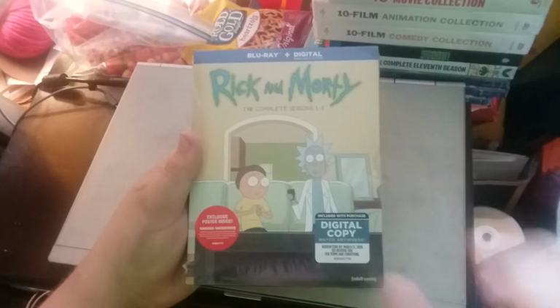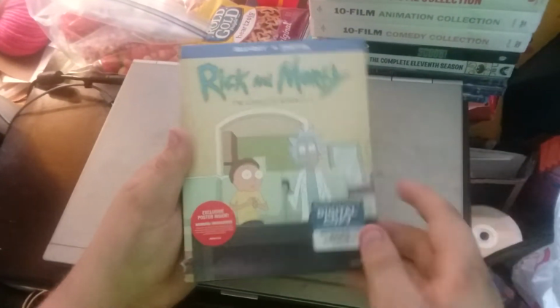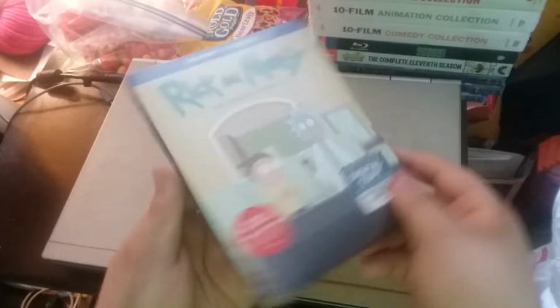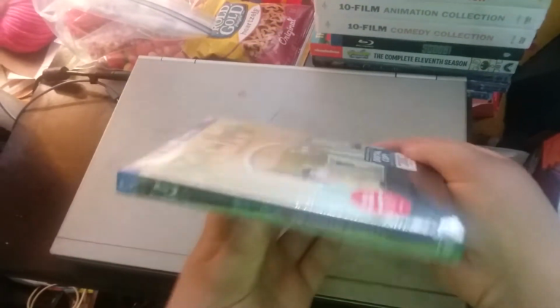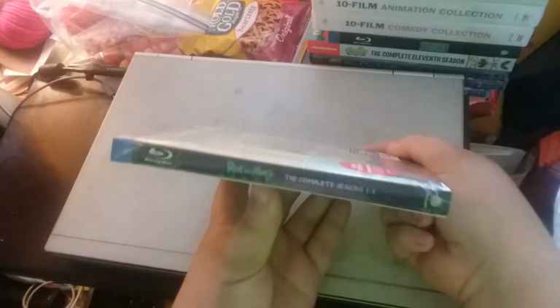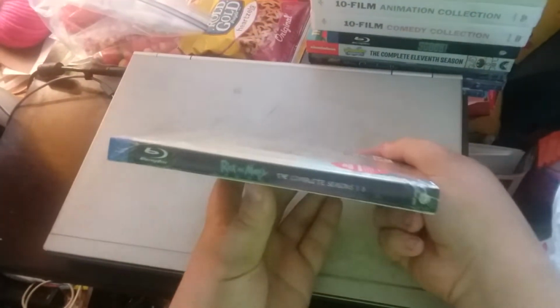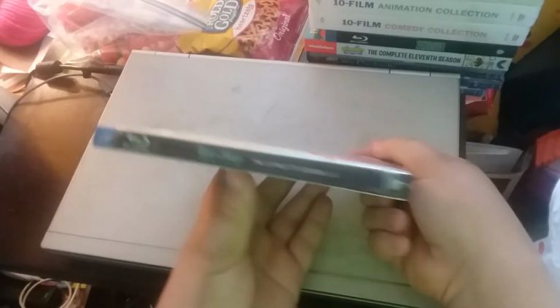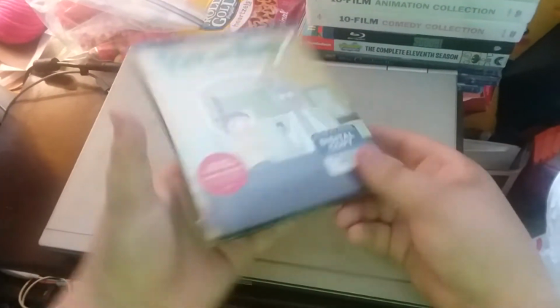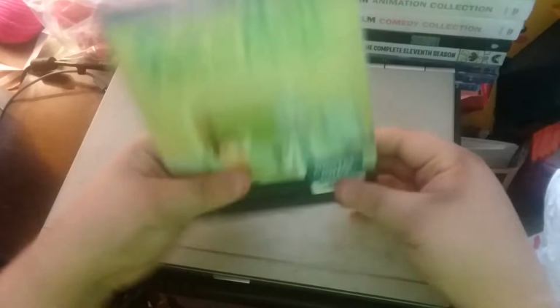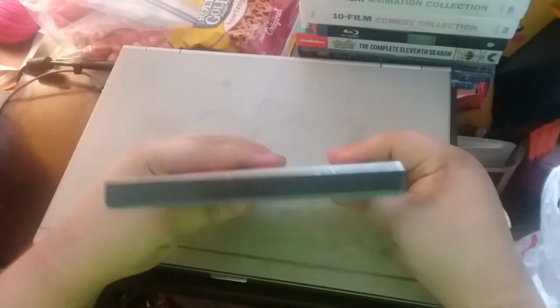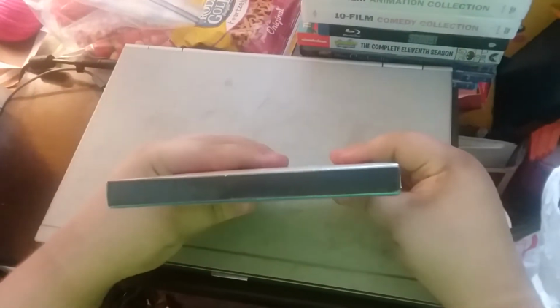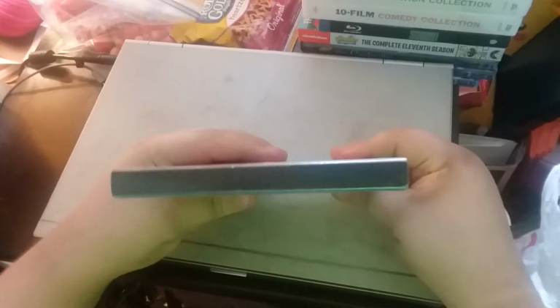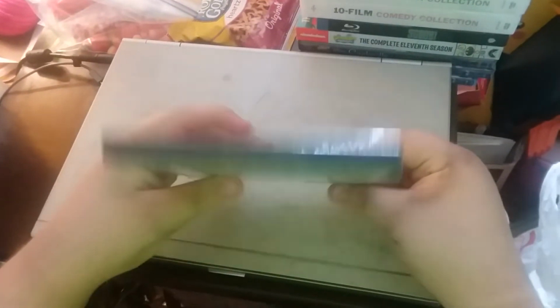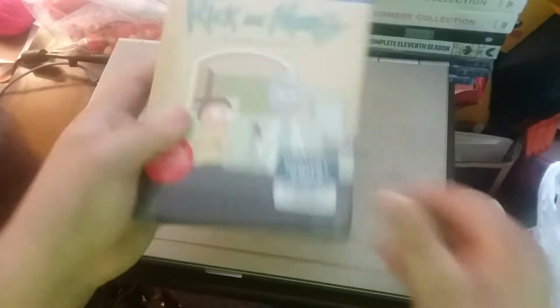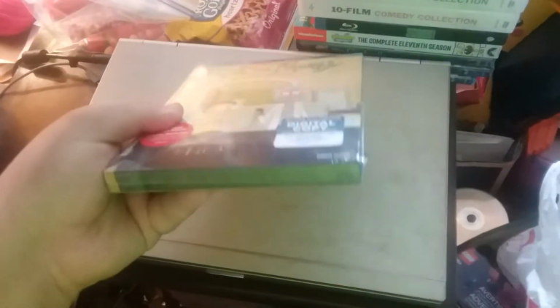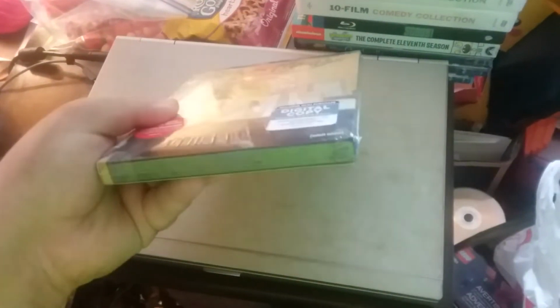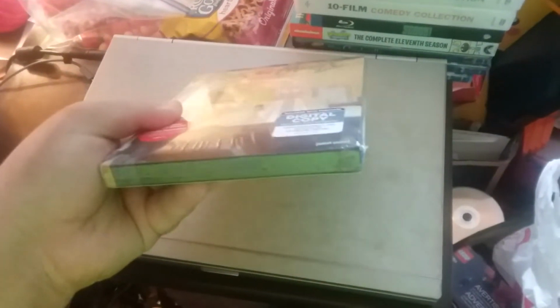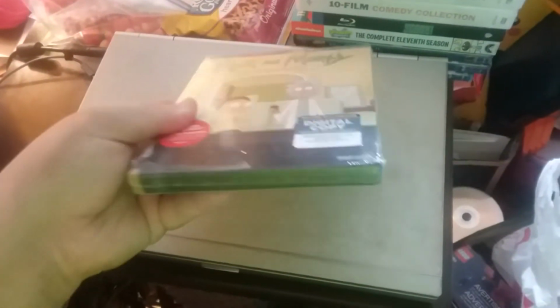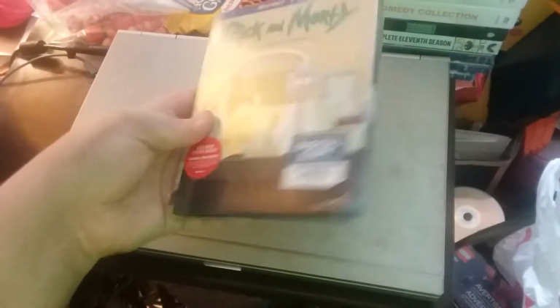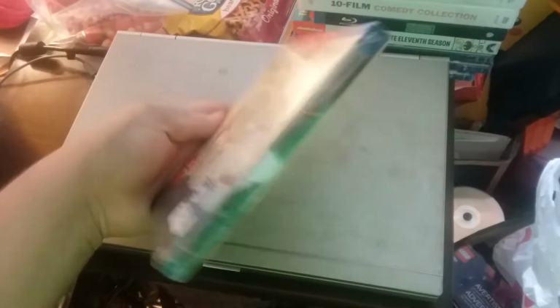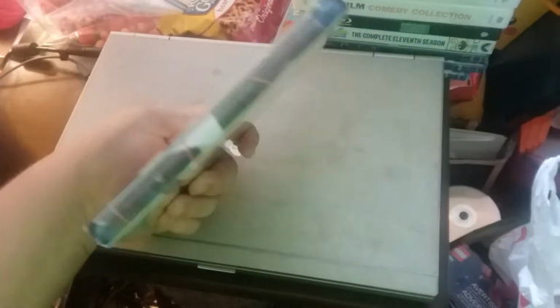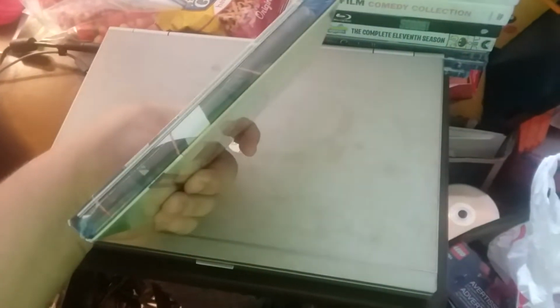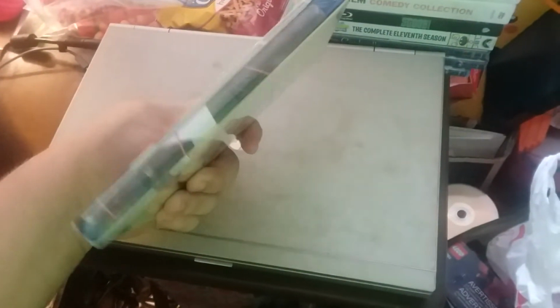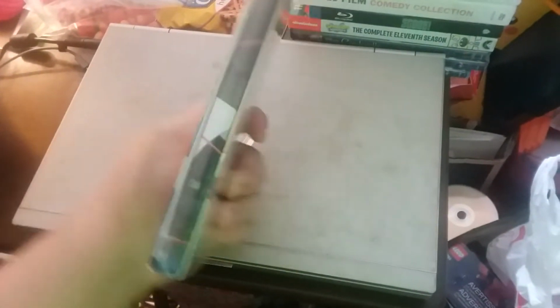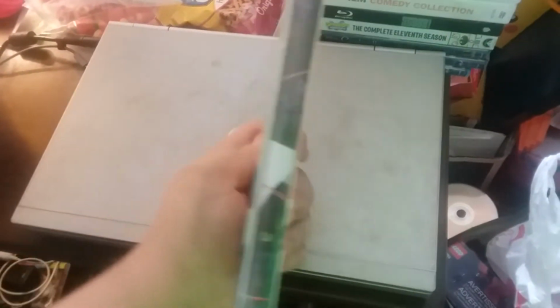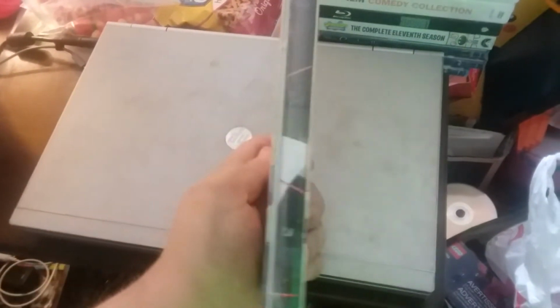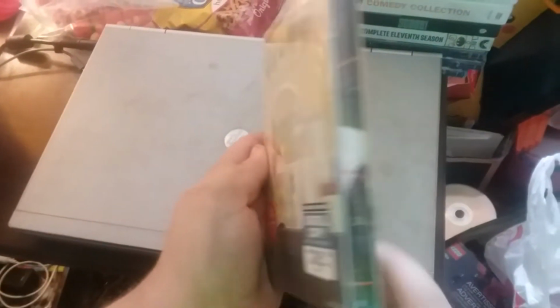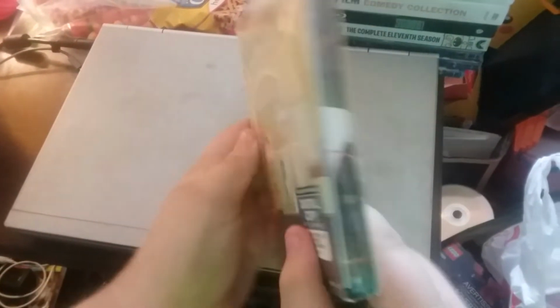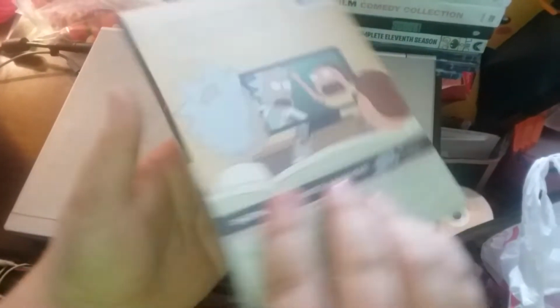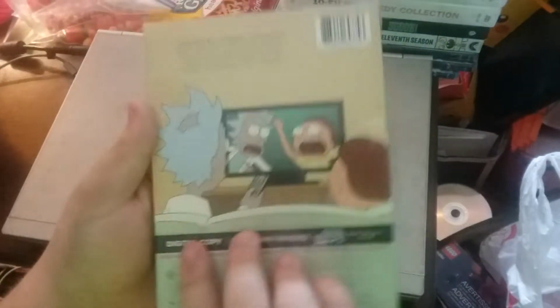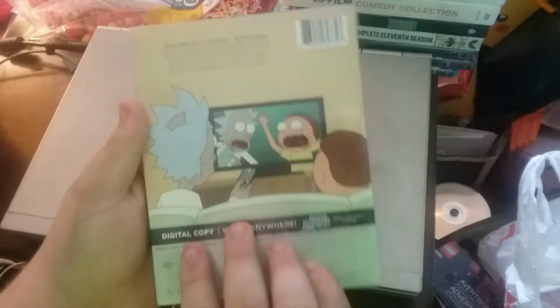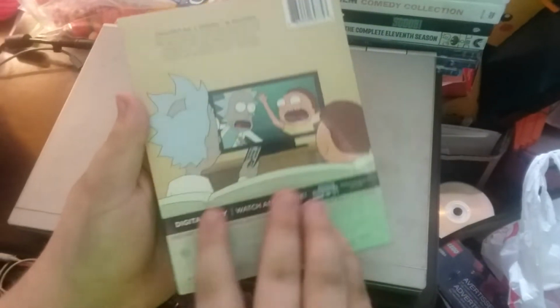Front, side, top, bottom, other side, back.